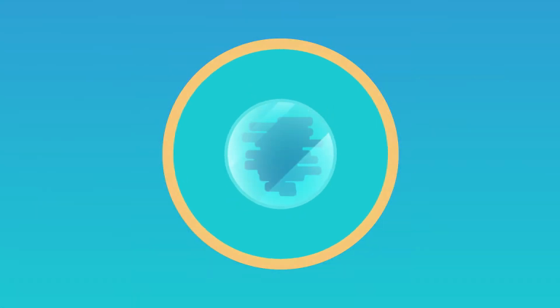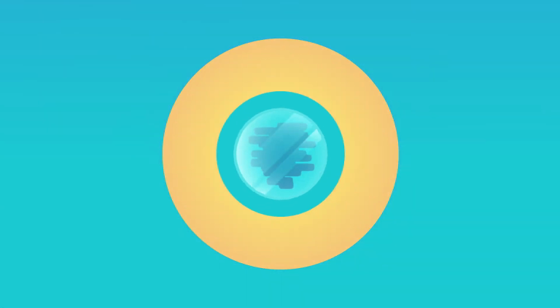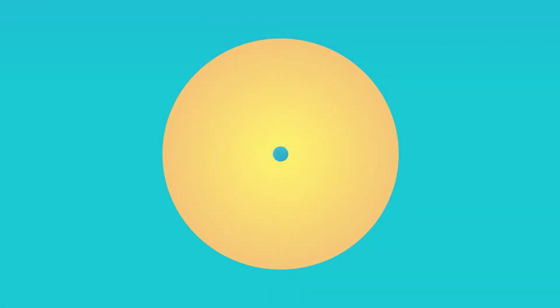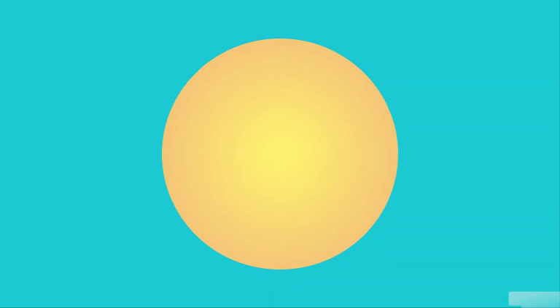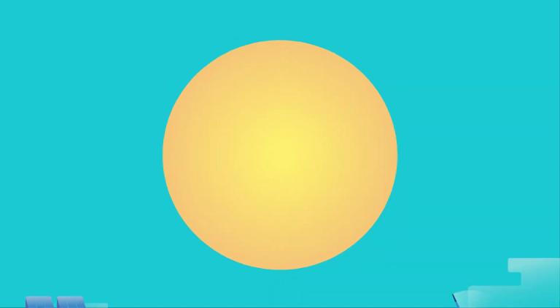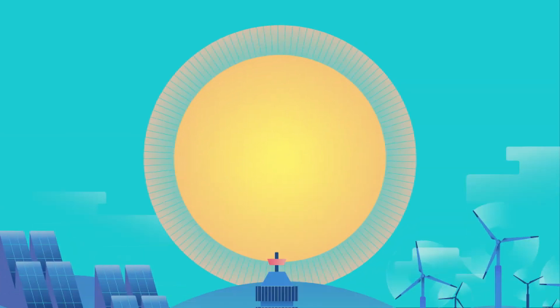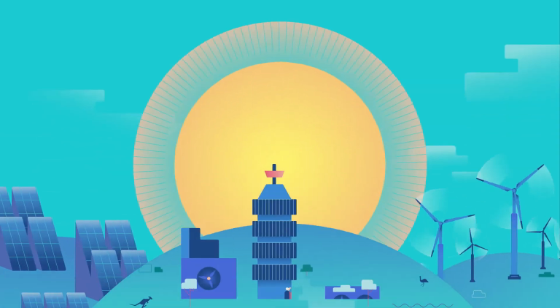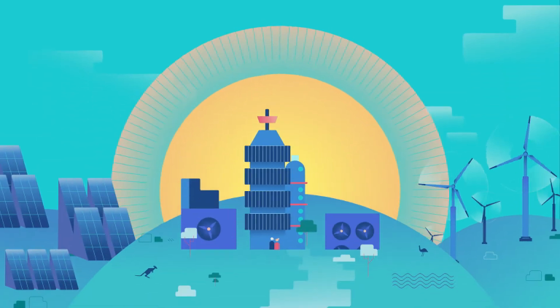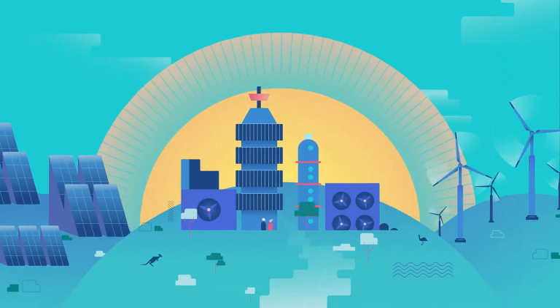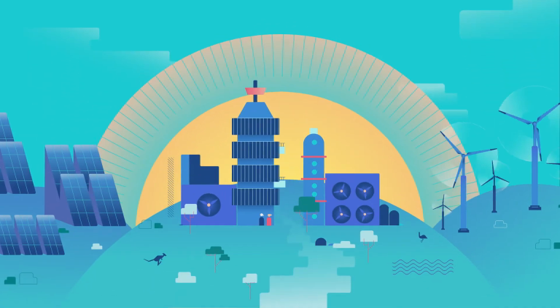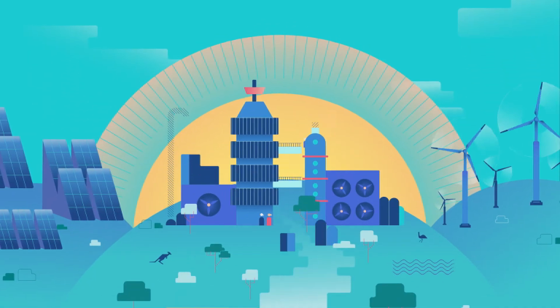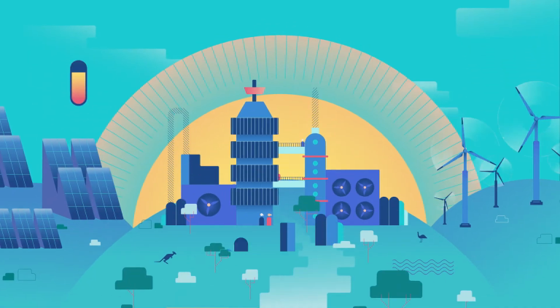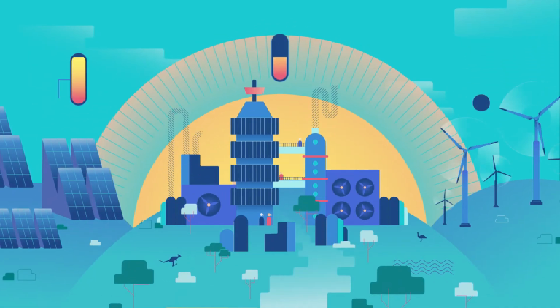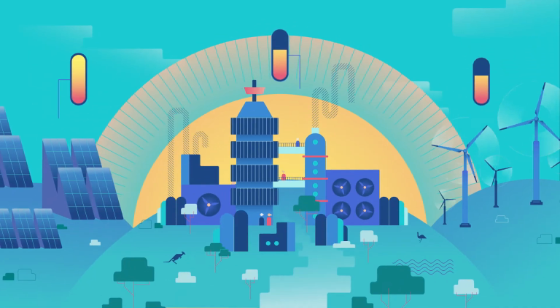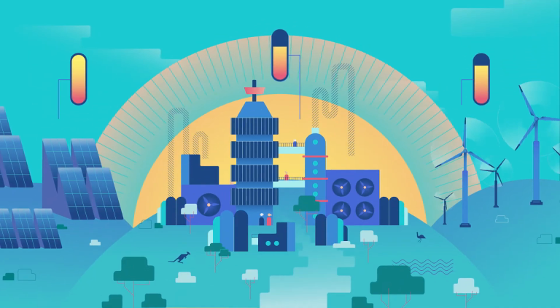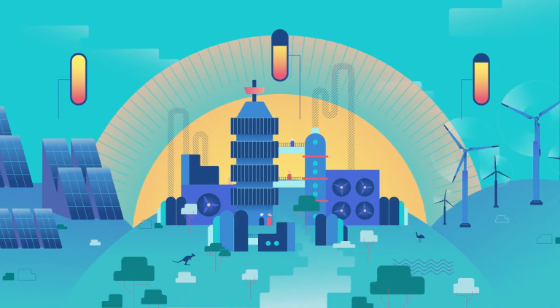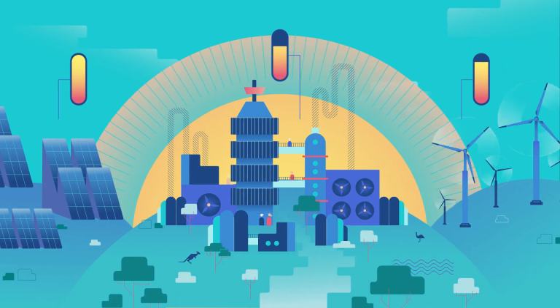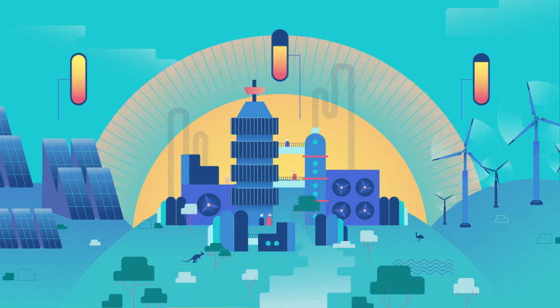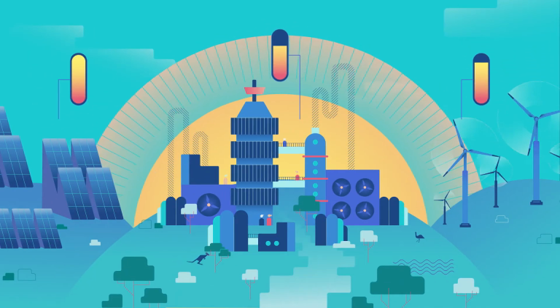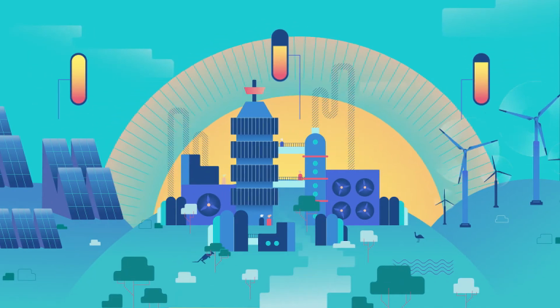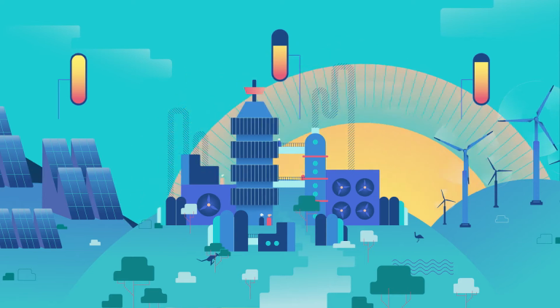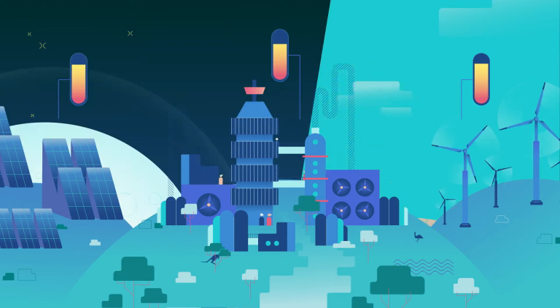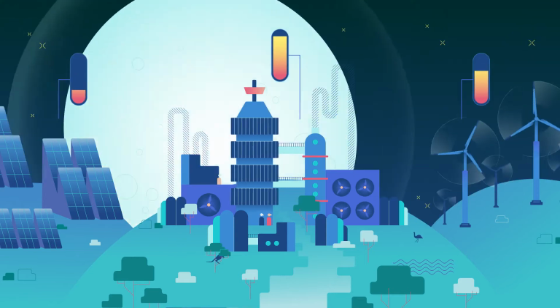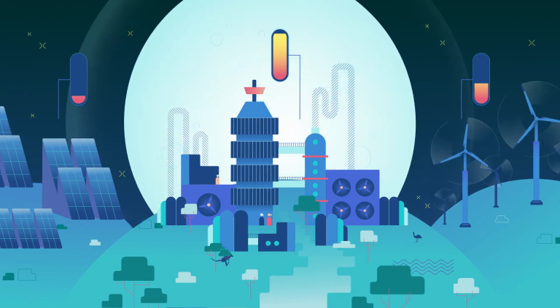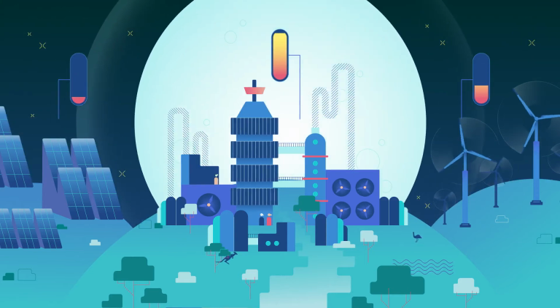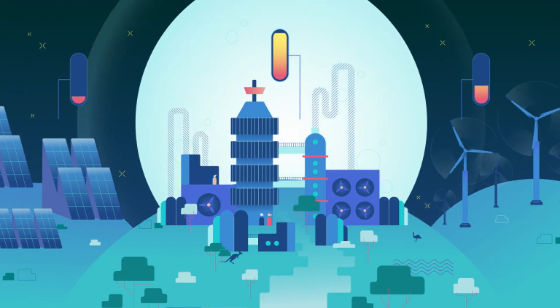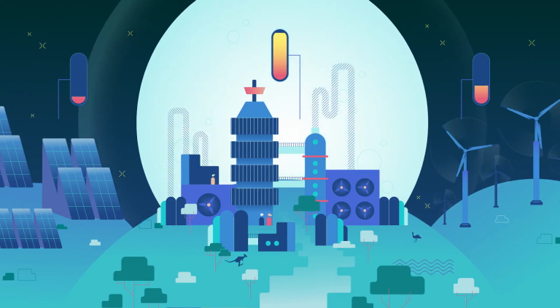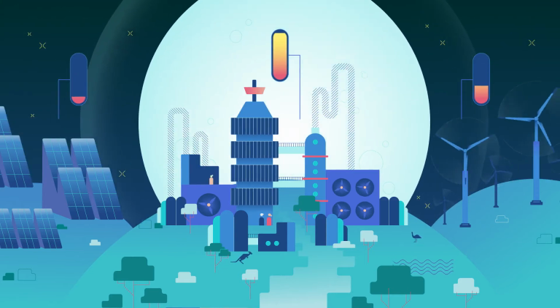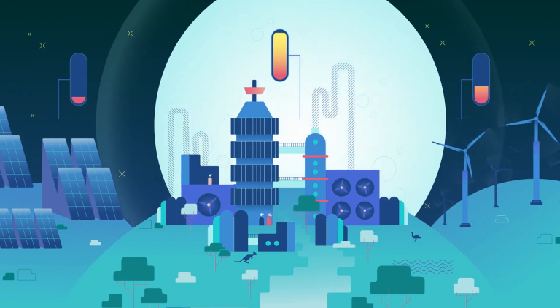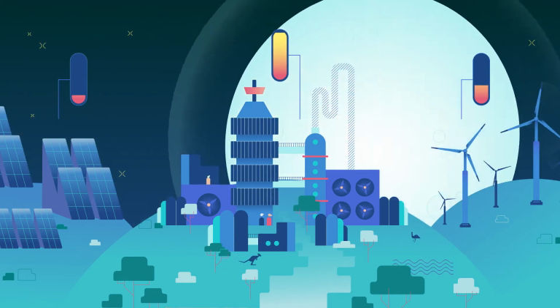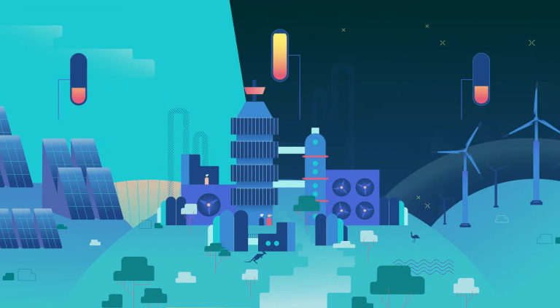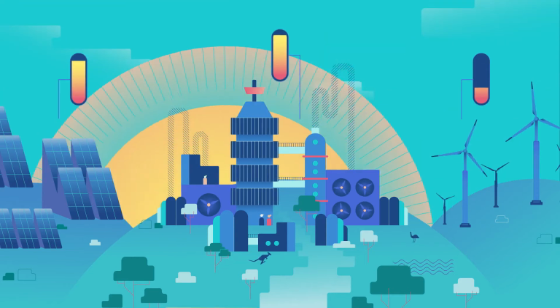The technology works like a large scale grid battery, quickly backing up the grid, complementing weather dependent renewables.